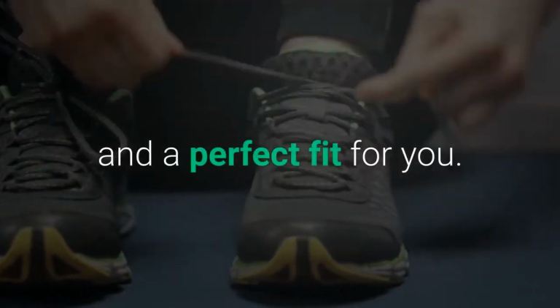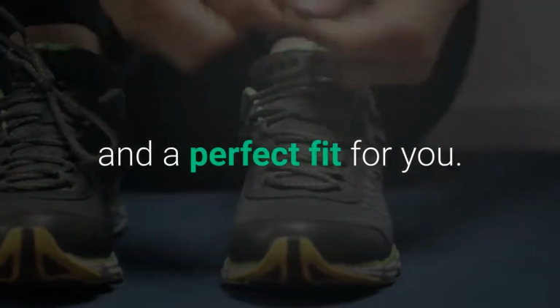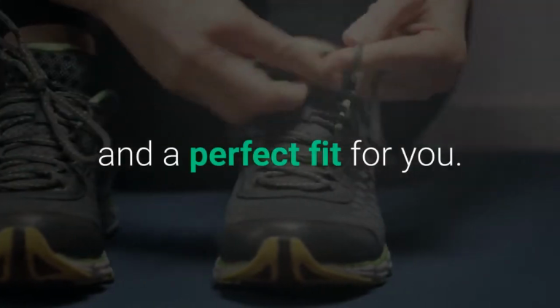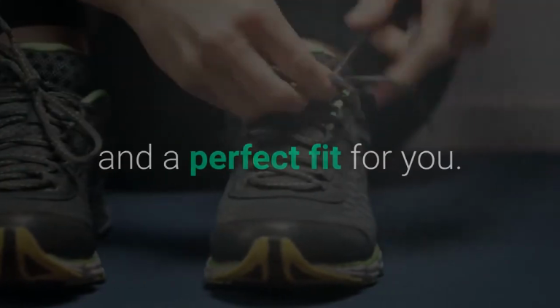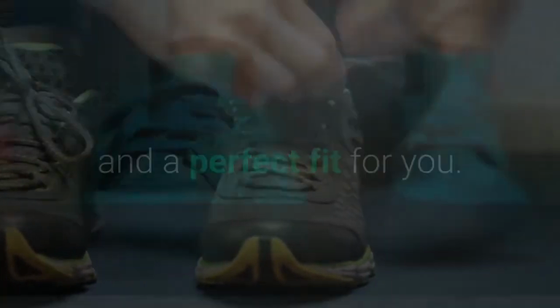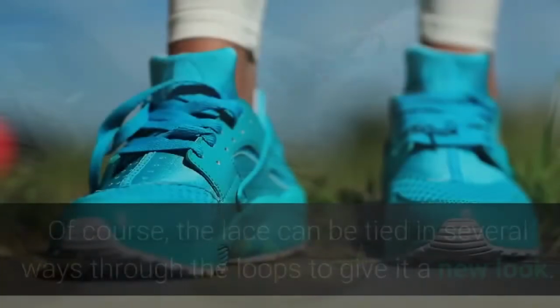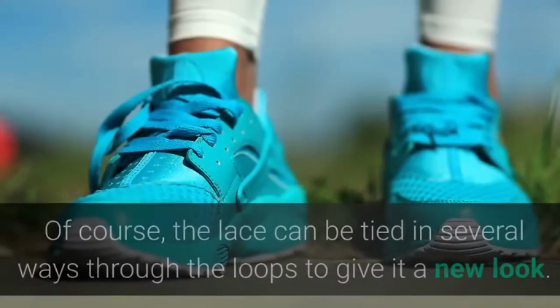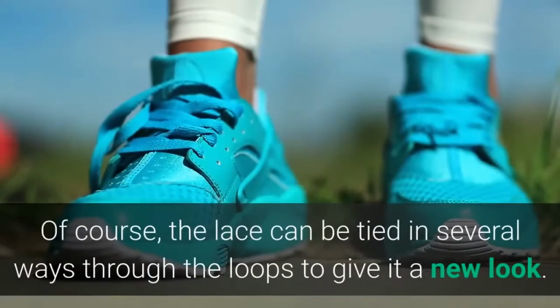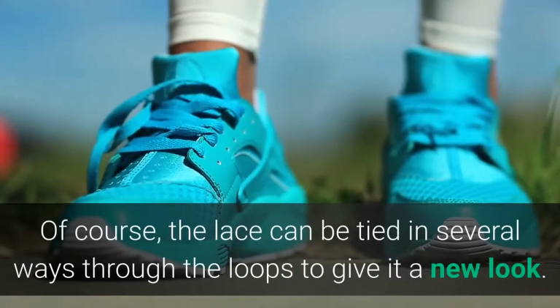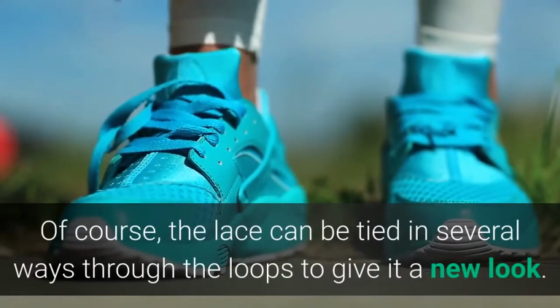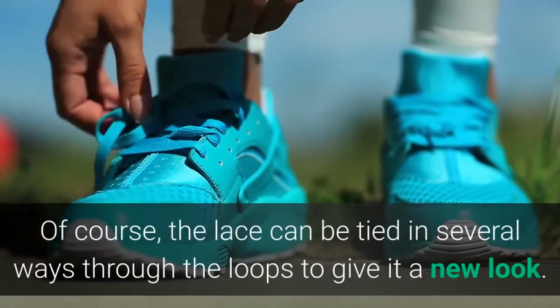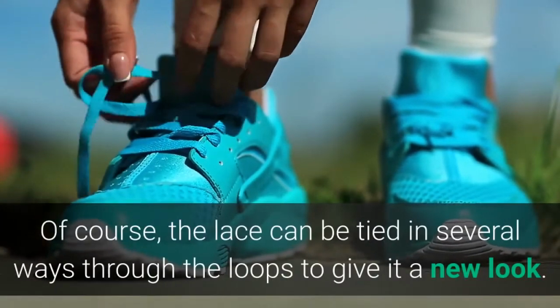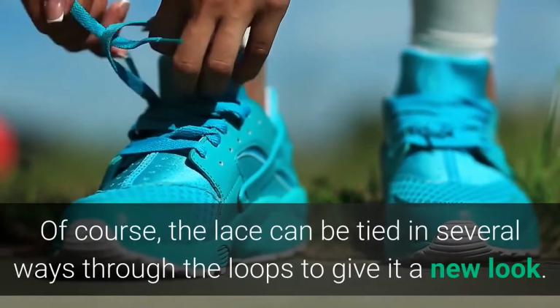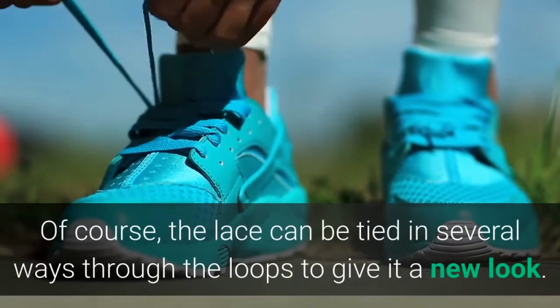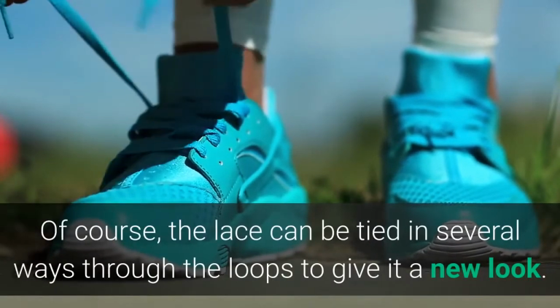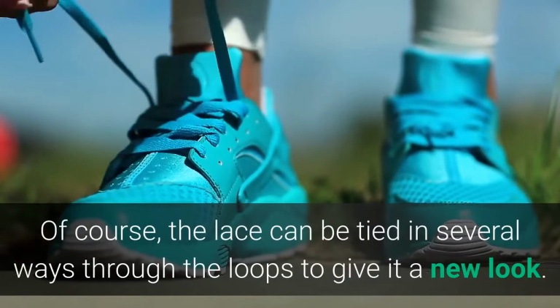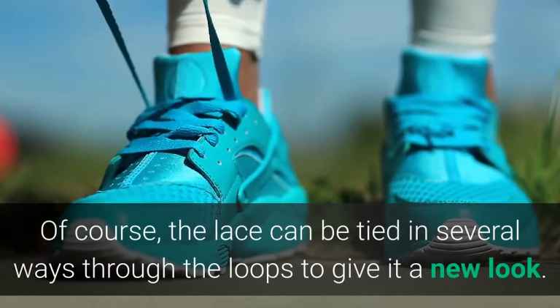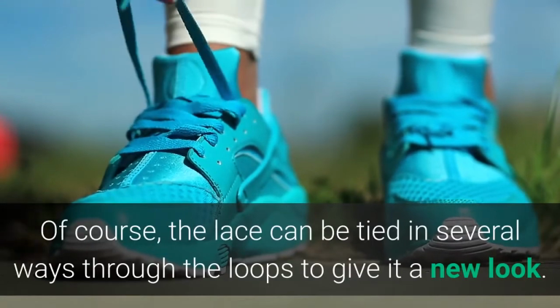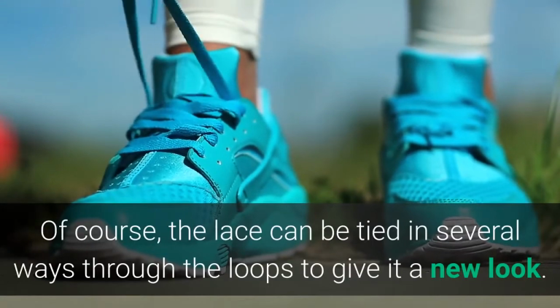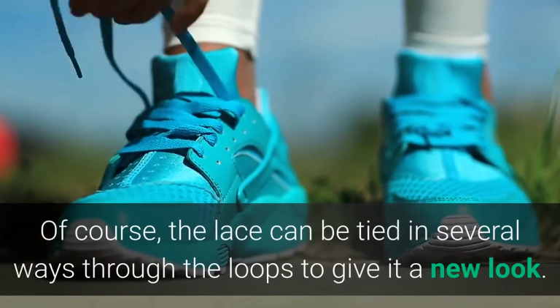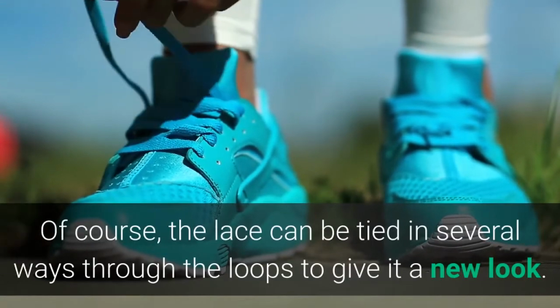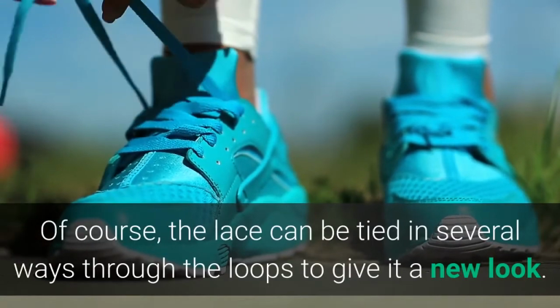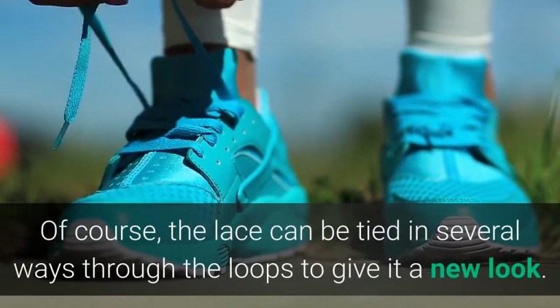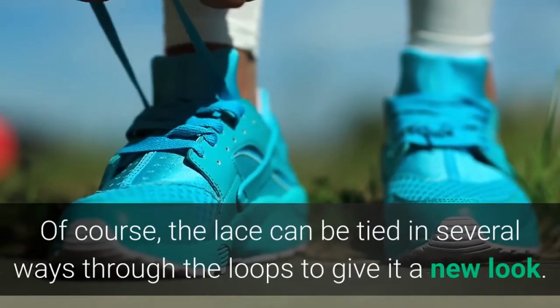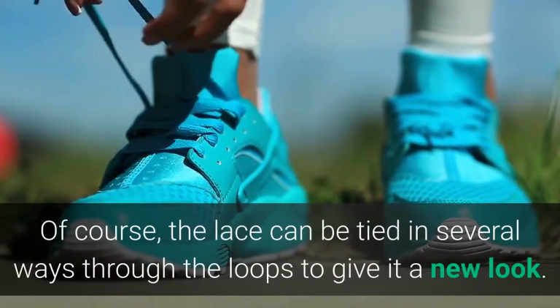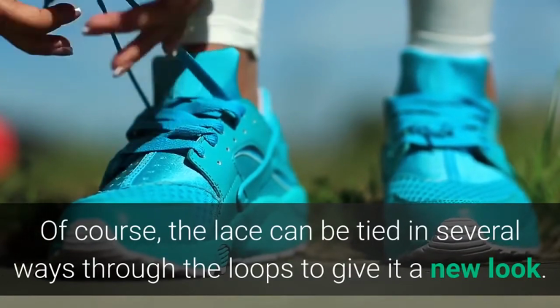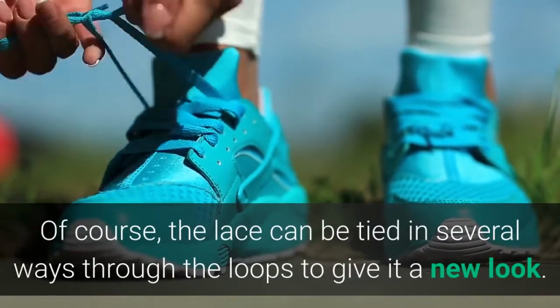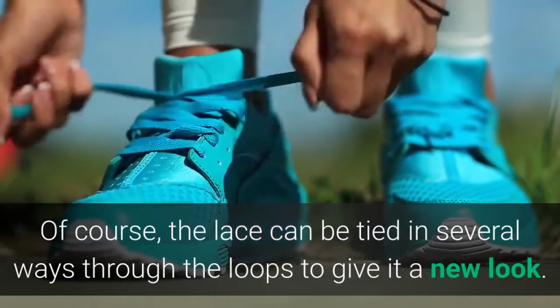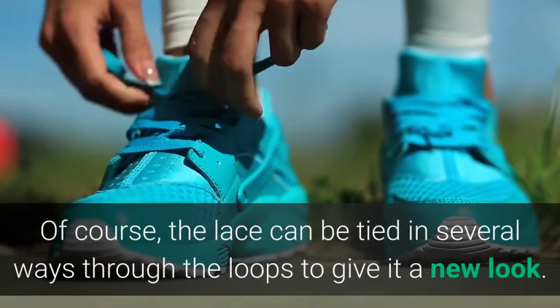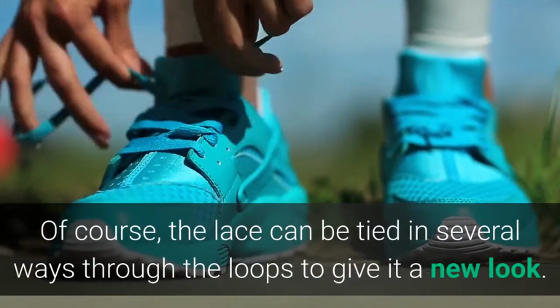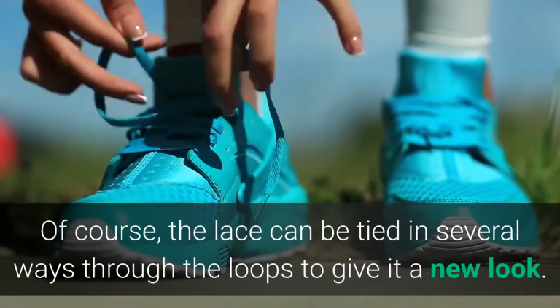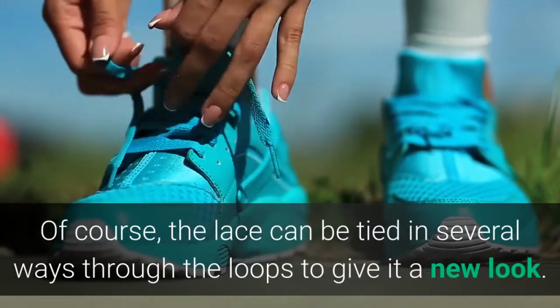Extra holes in your shoes: the extra holes in your shoes make them more customizable and a perfect fit for you. The lace can be tied in several ways through the loops to give it a new look.